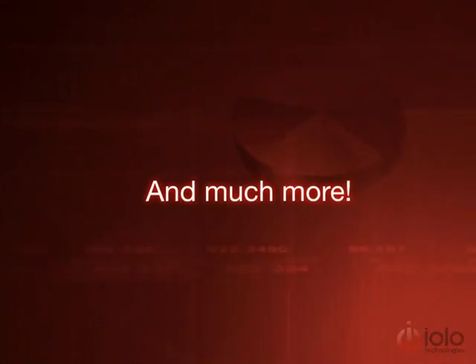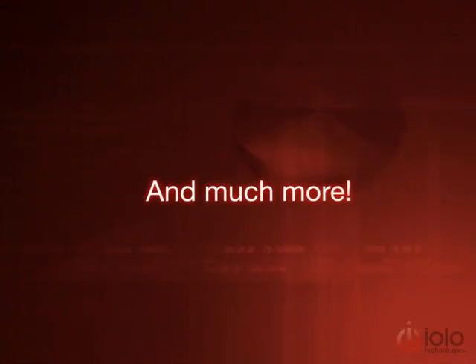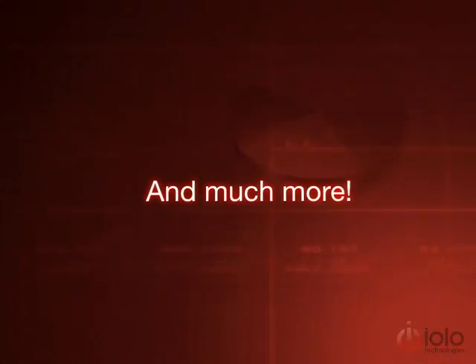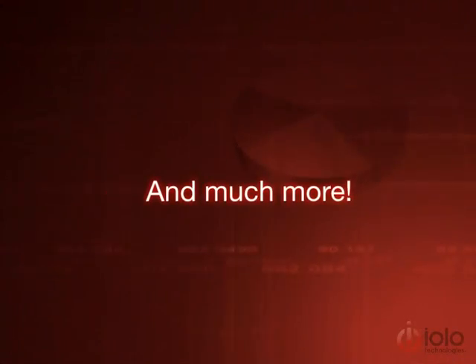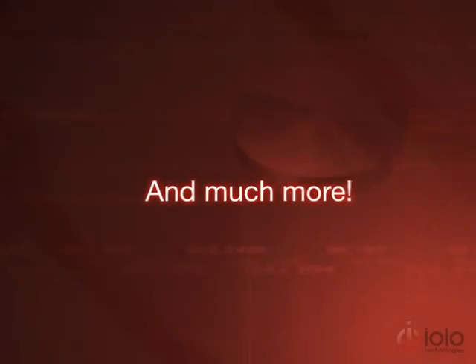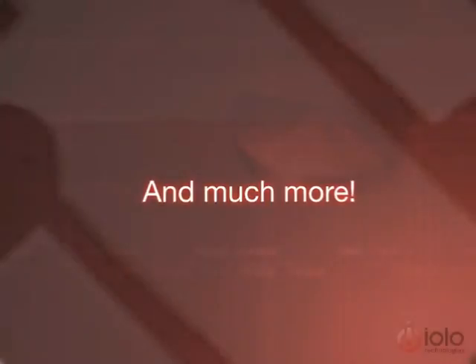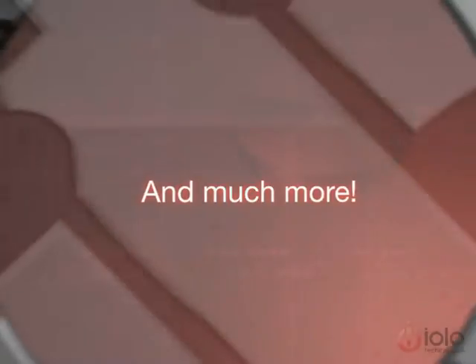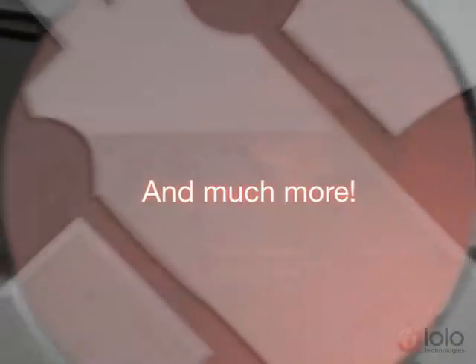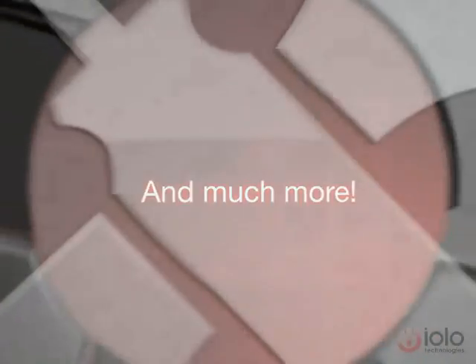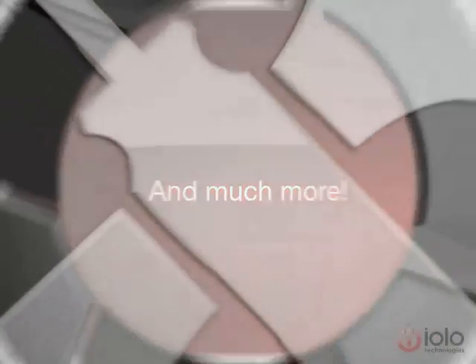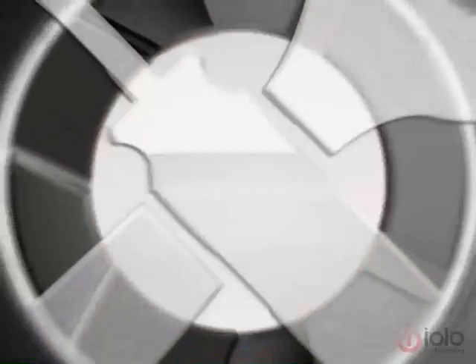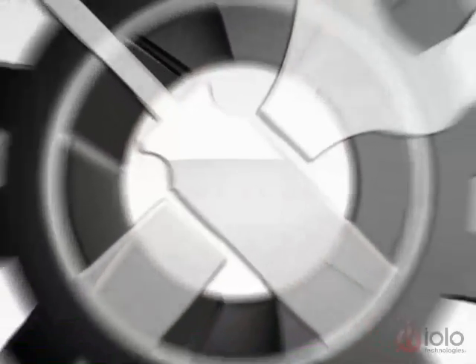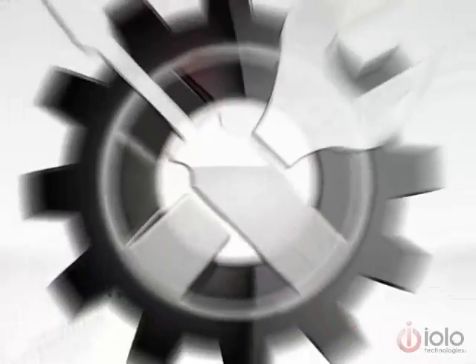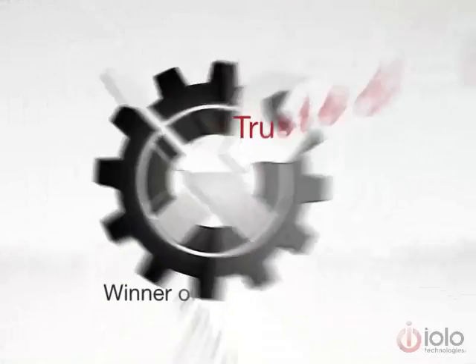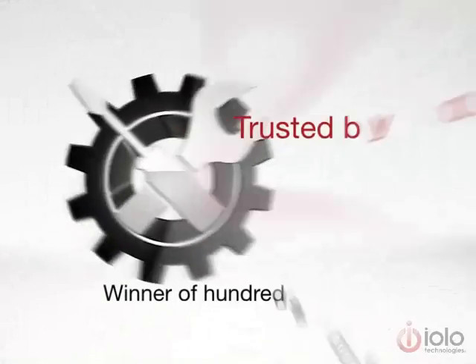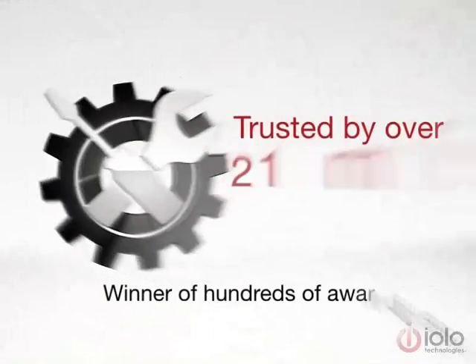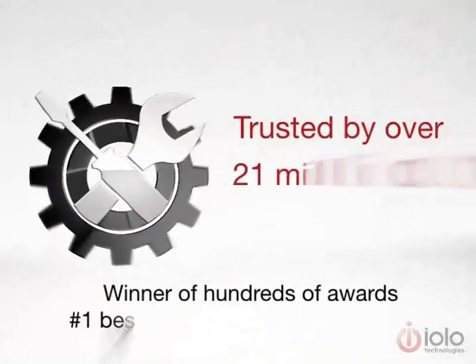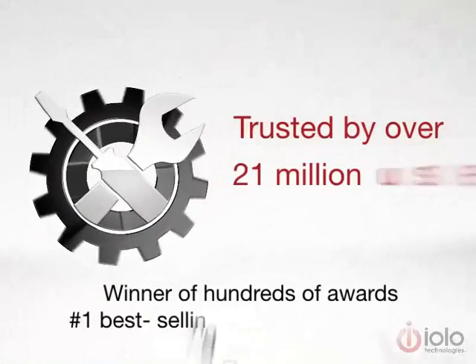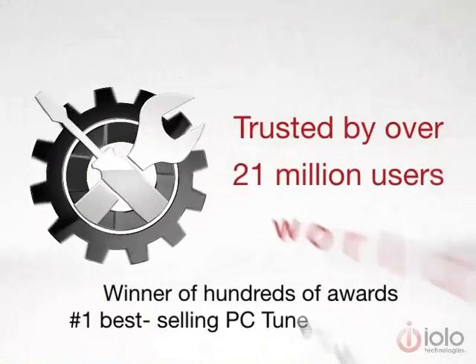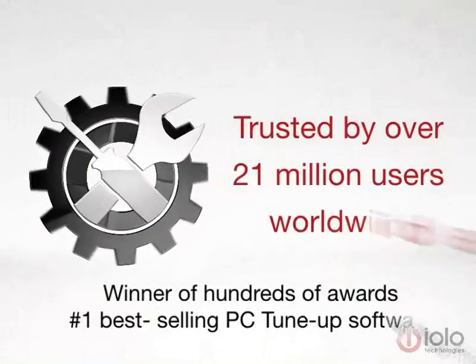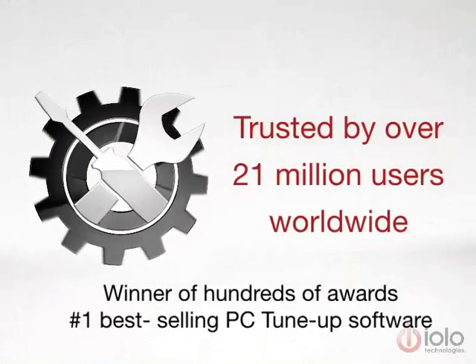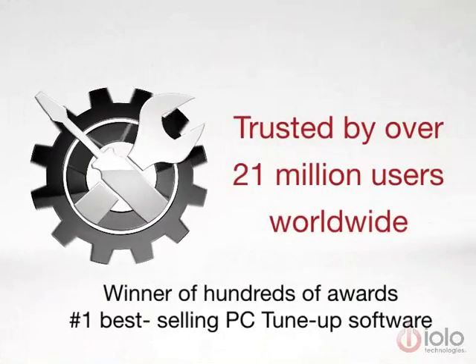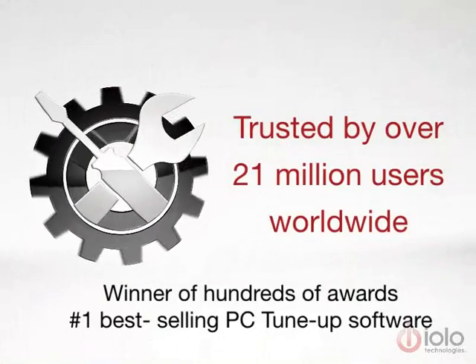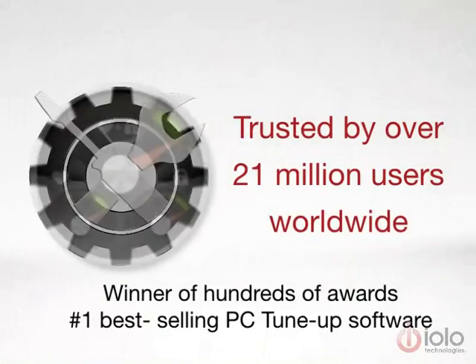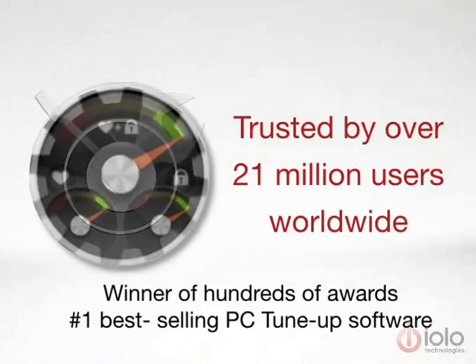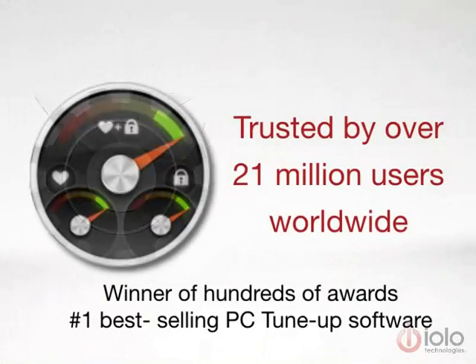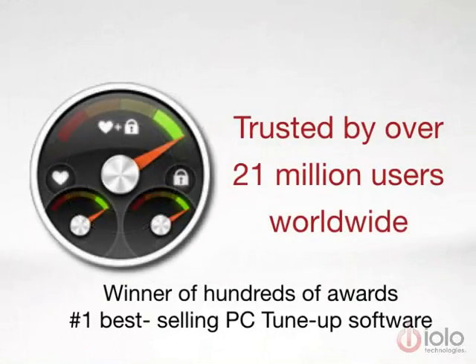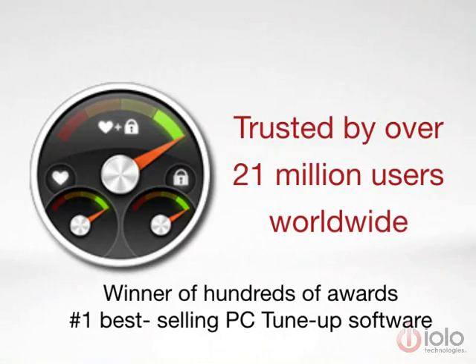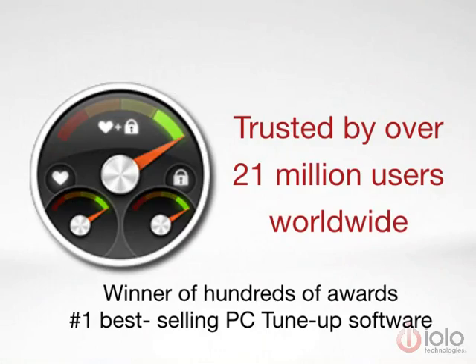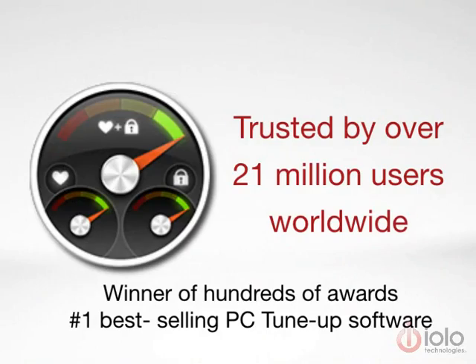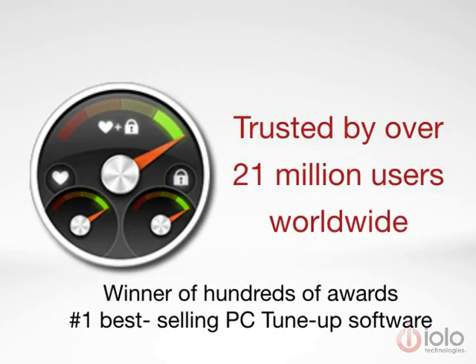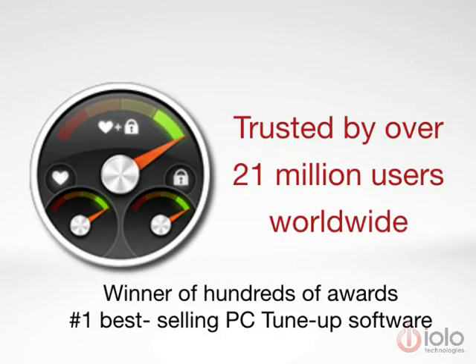Trusted by over 21 million users worldwide. Winner of hundreds of awards — number one best-selling PC tune-up software.